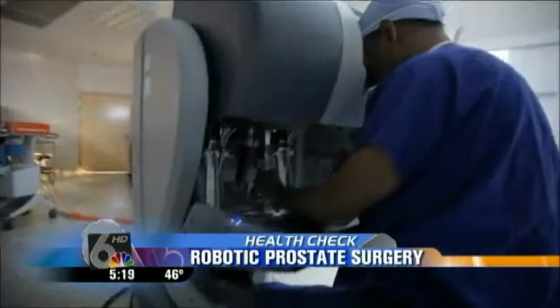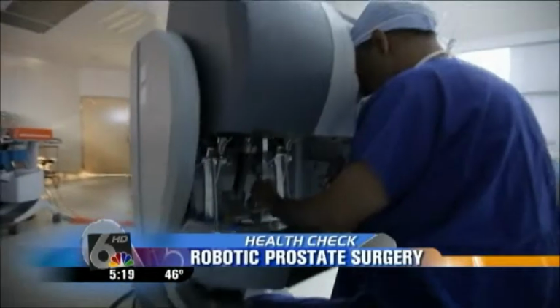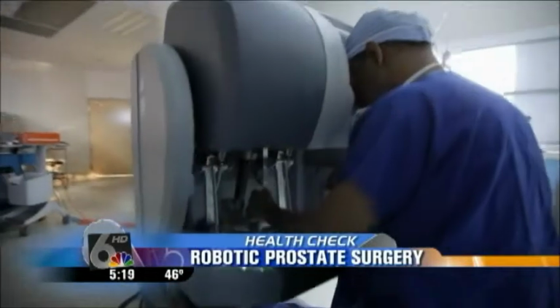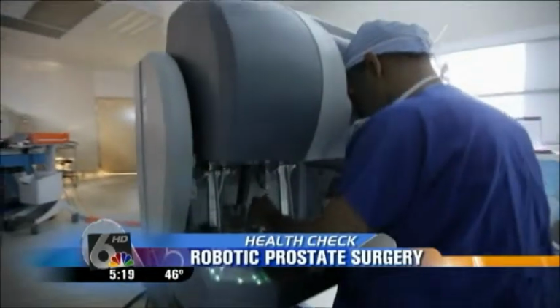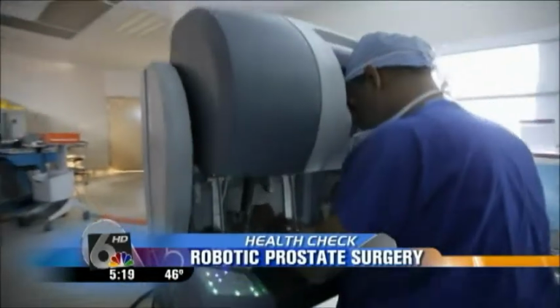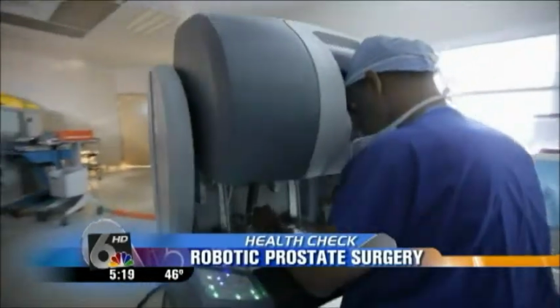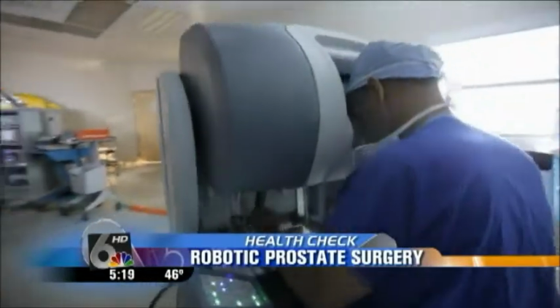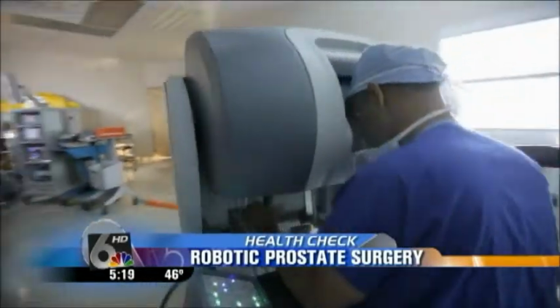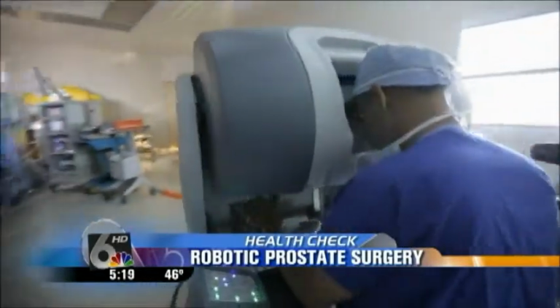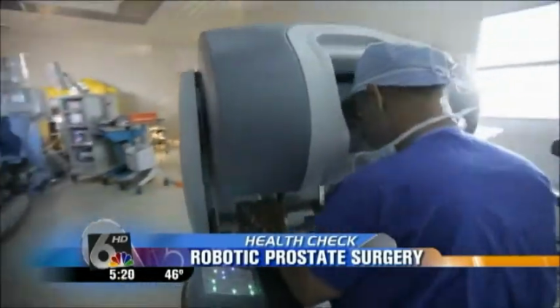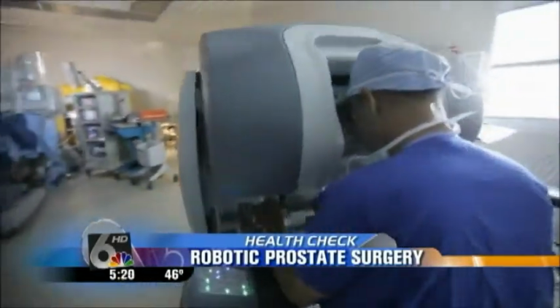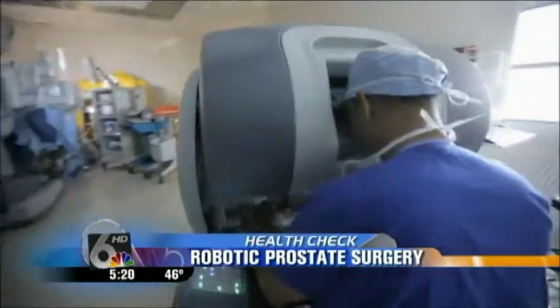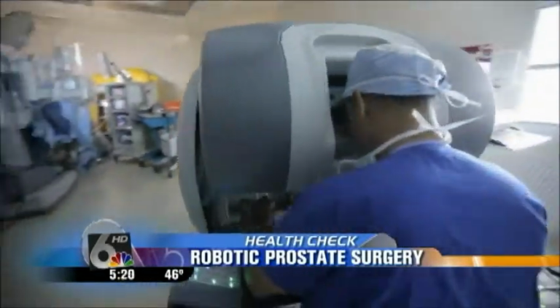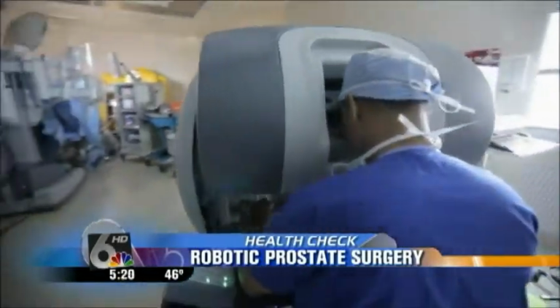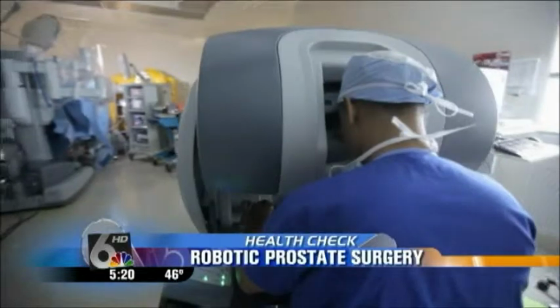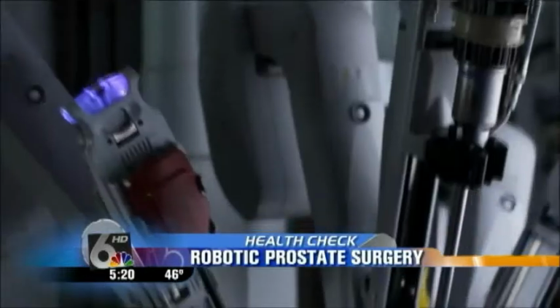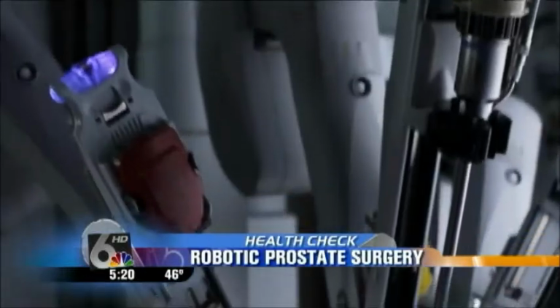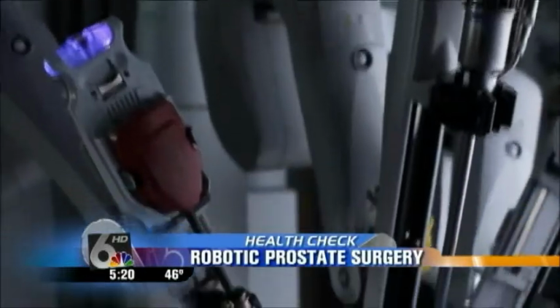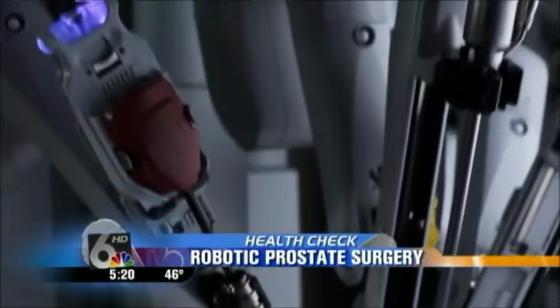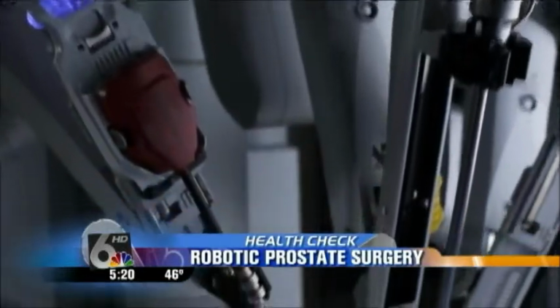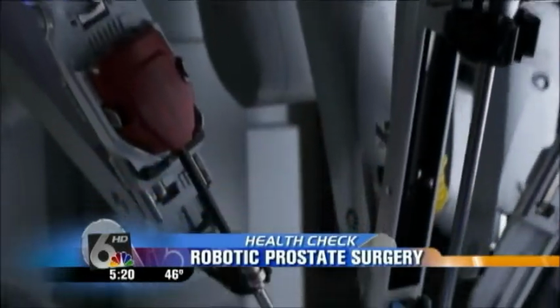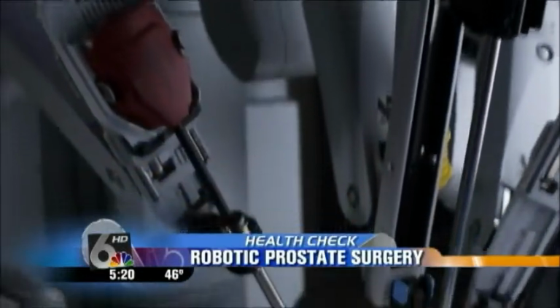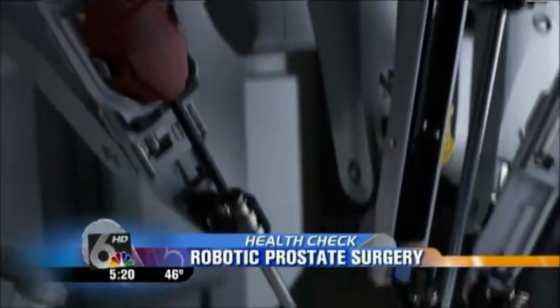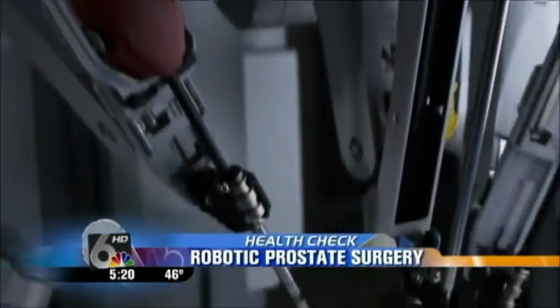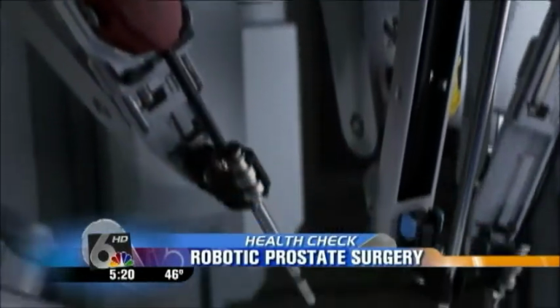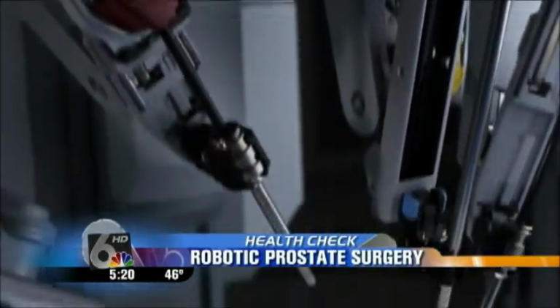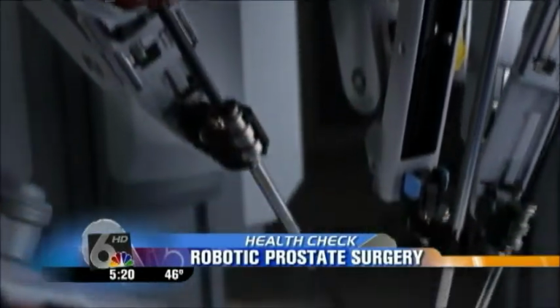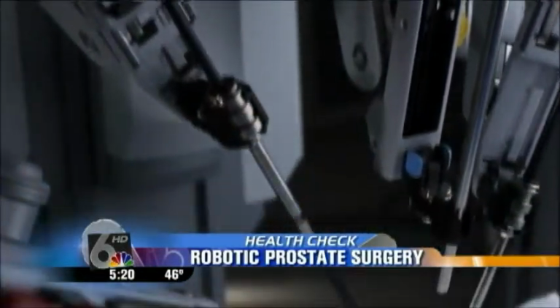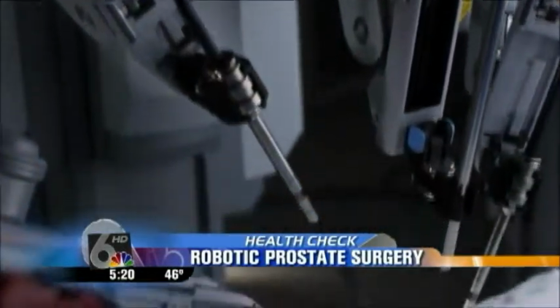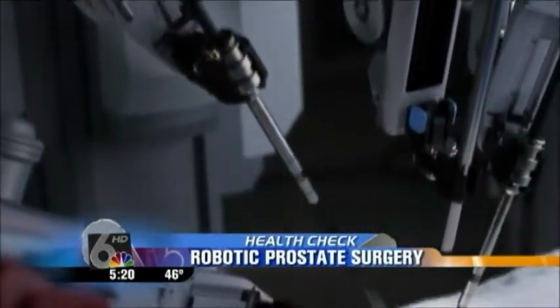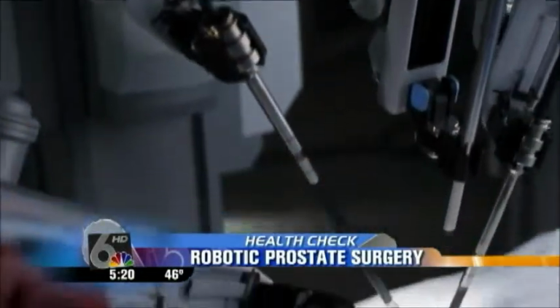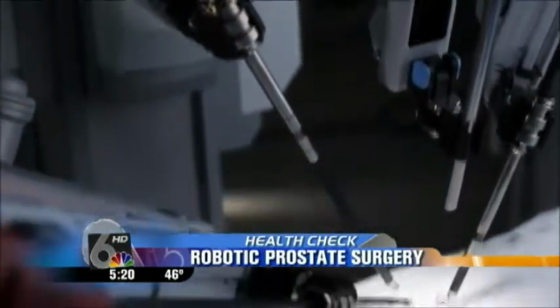The surgeon sits in a console just a few feet away from the patient. It's where he controls the robotic arms, which work to remove the prostate gland.